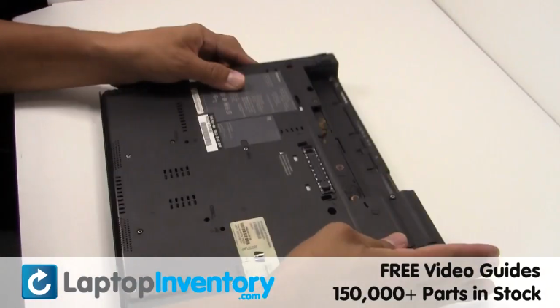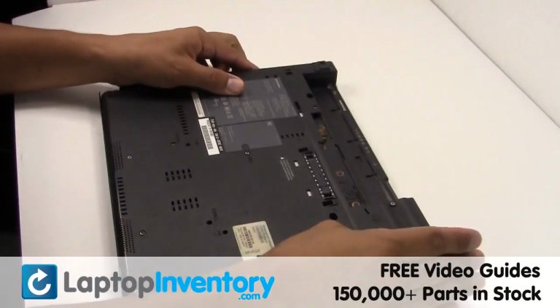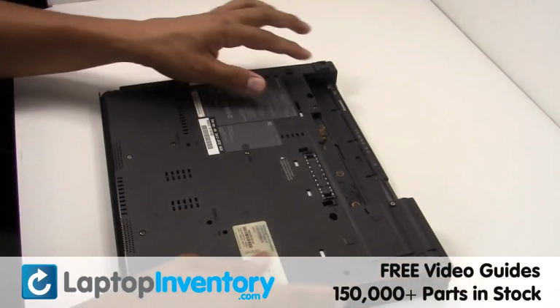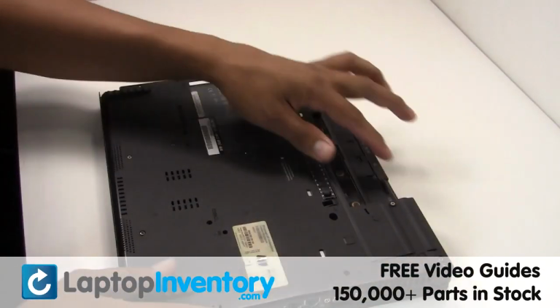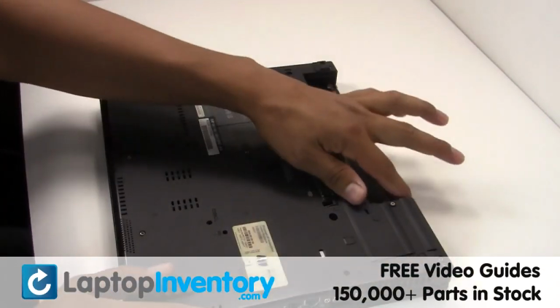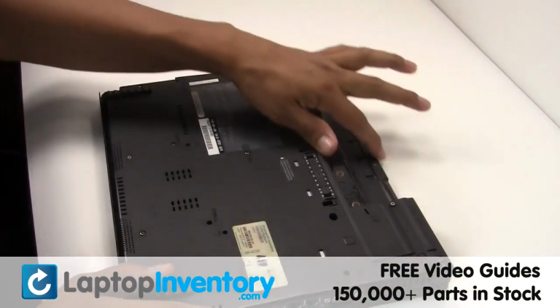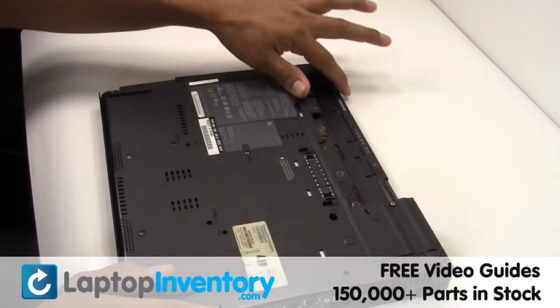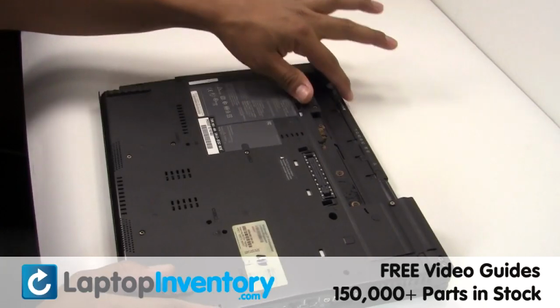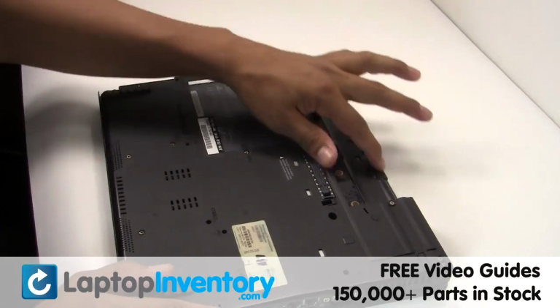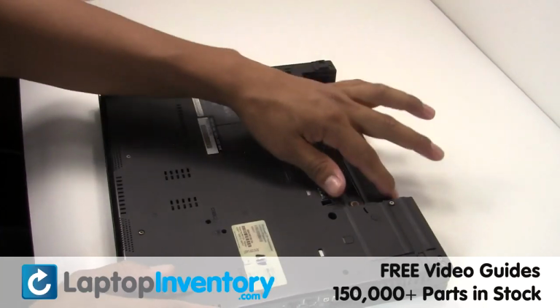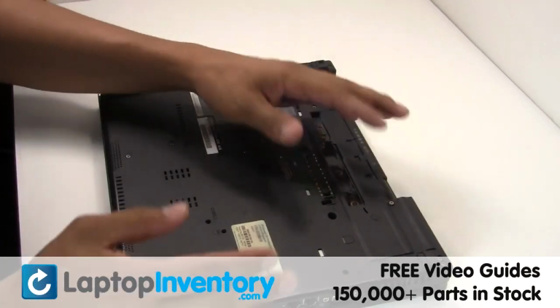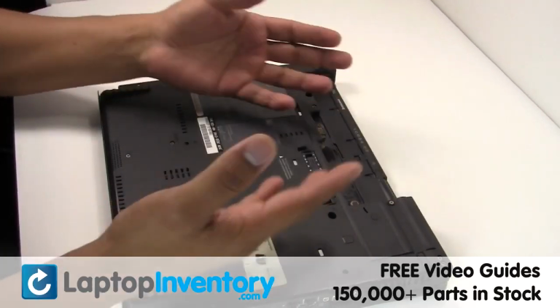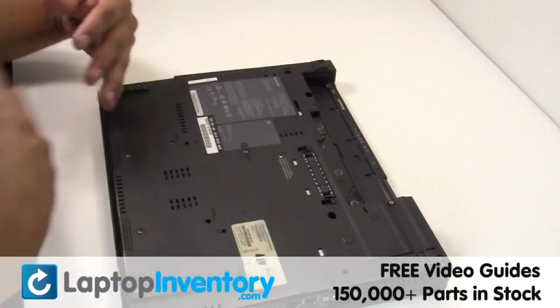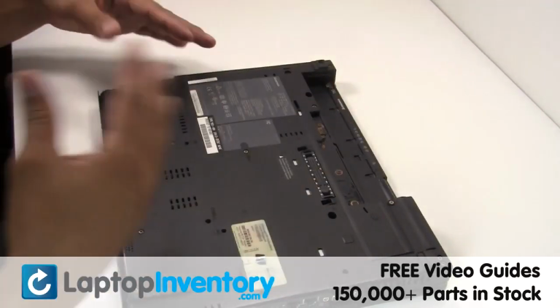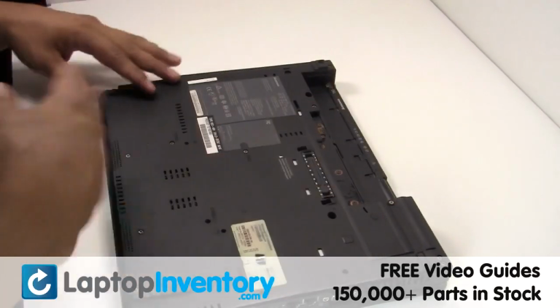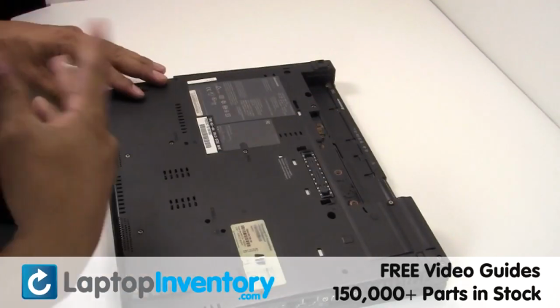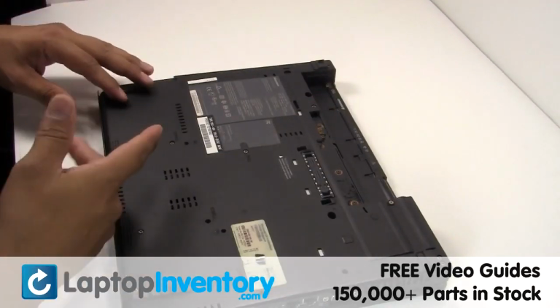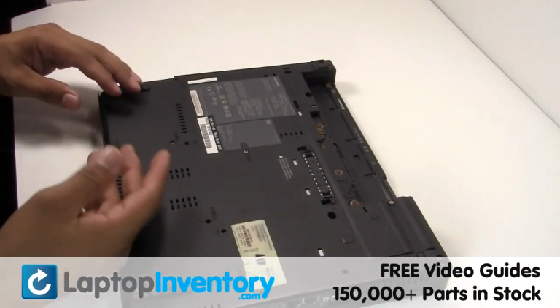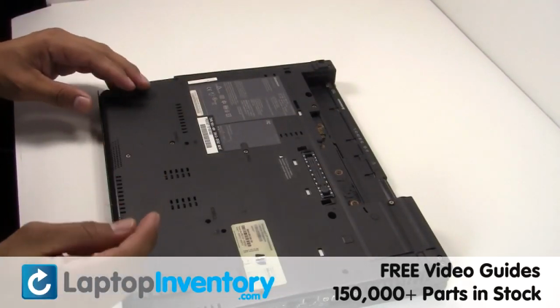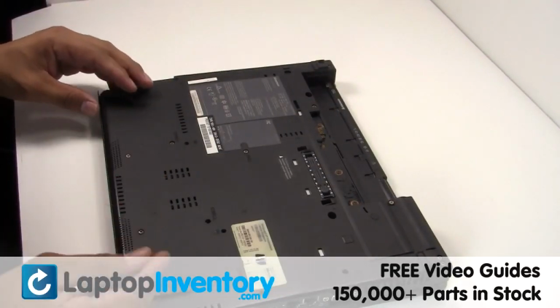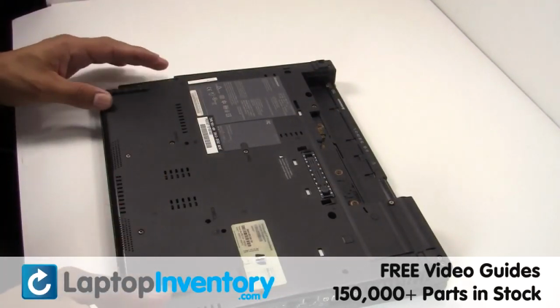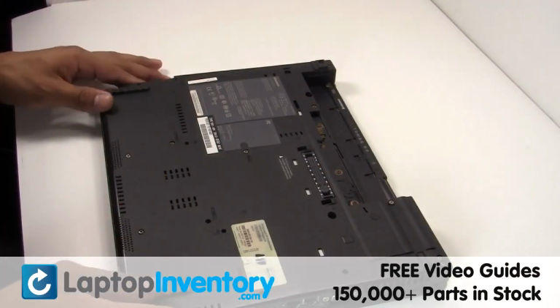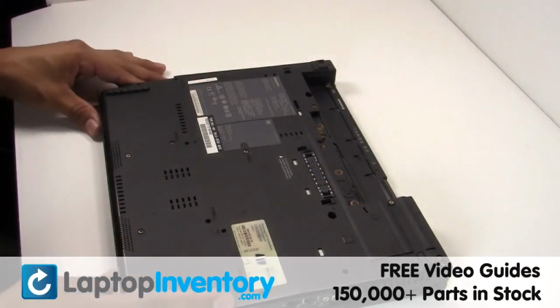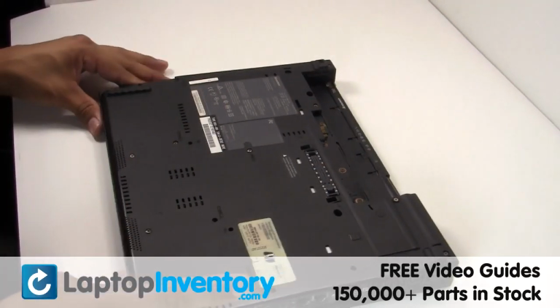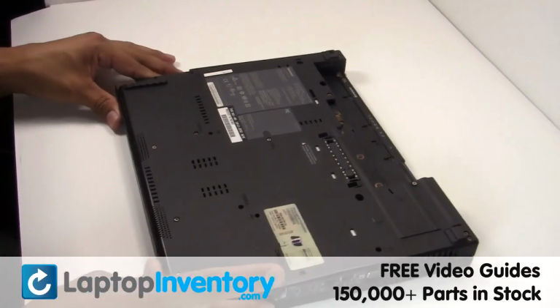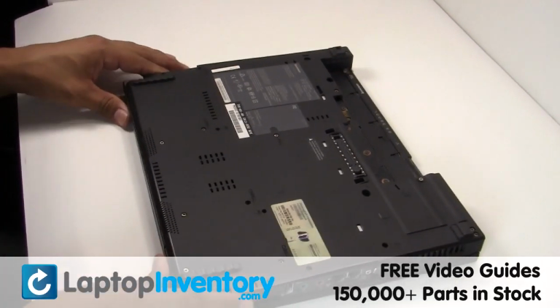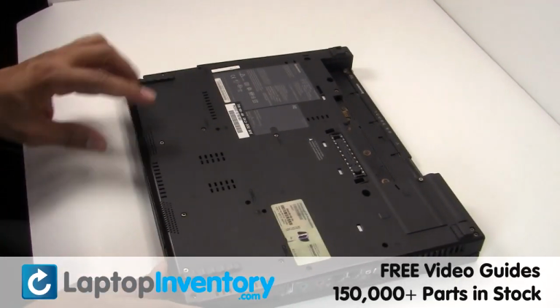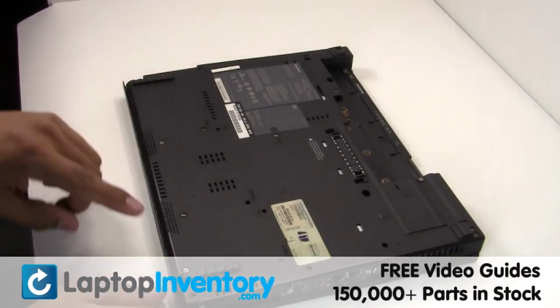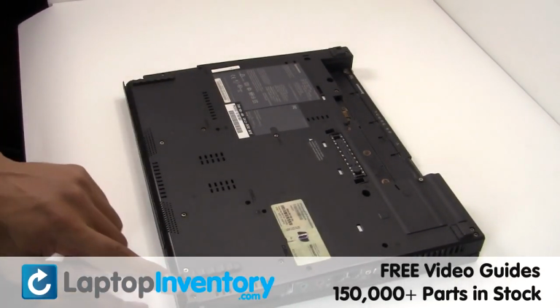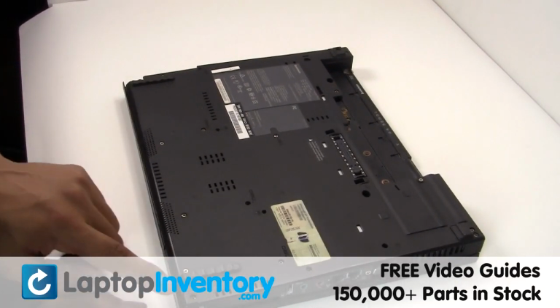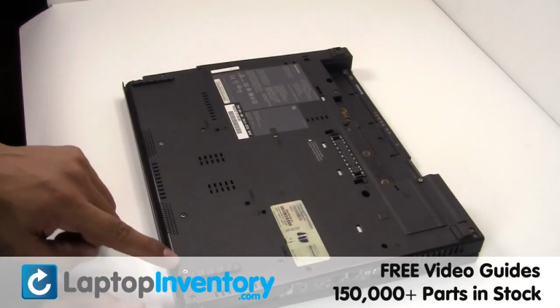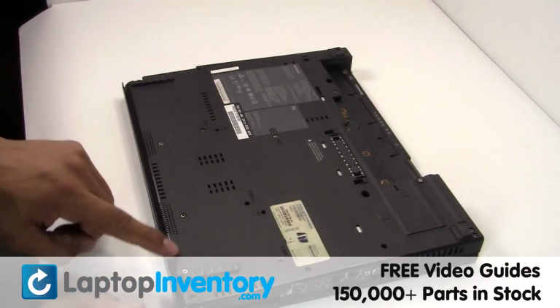LaptopInventory.com. Remove the laptop battery. Remove the screws.